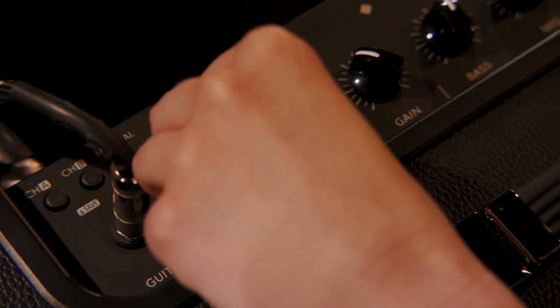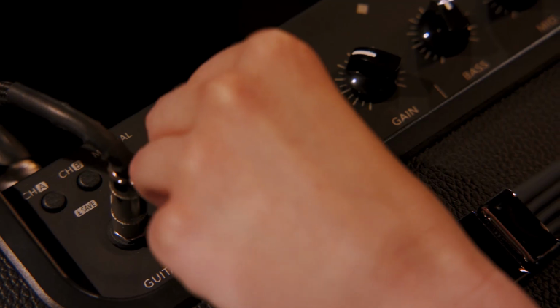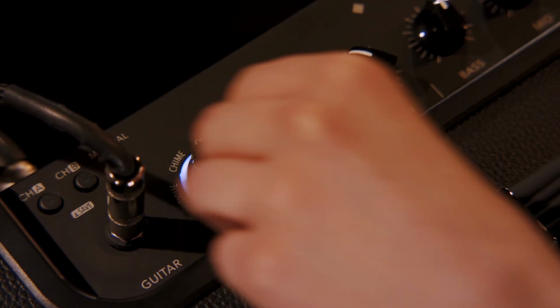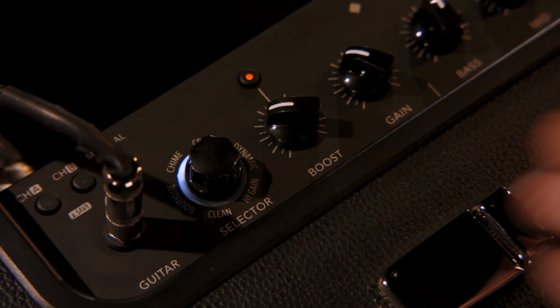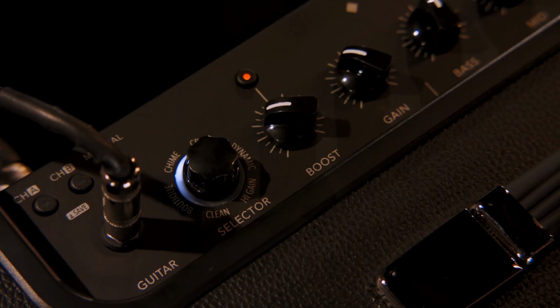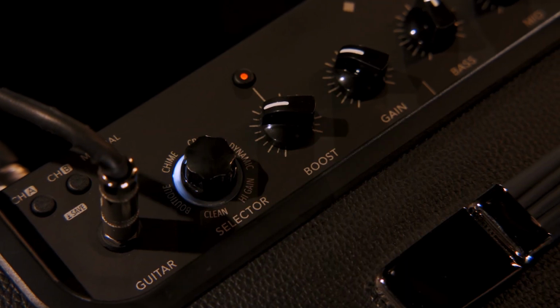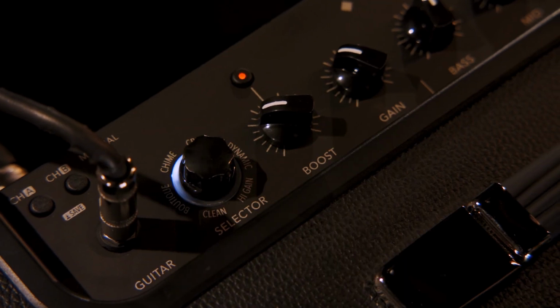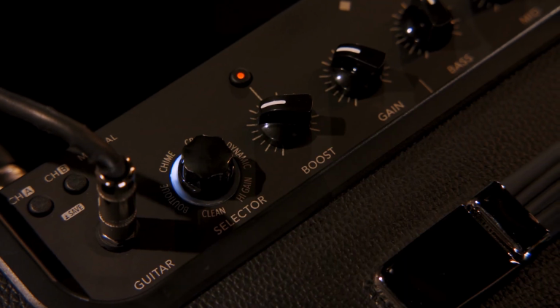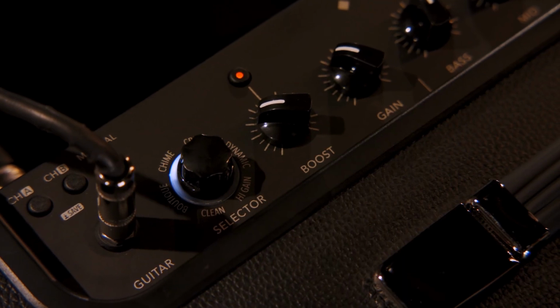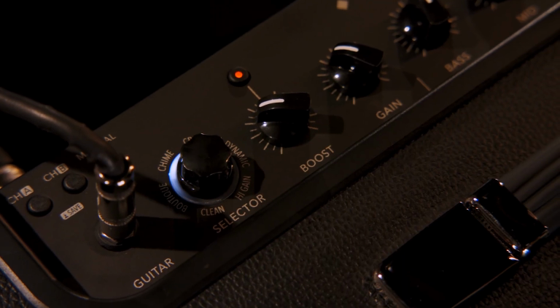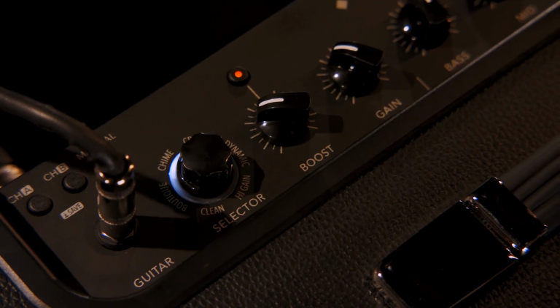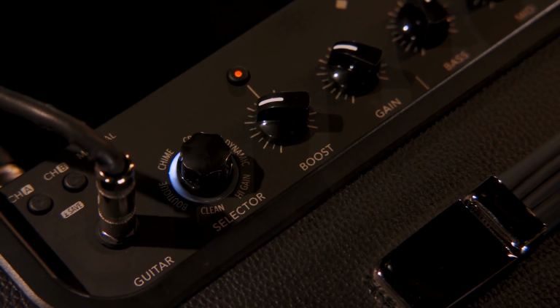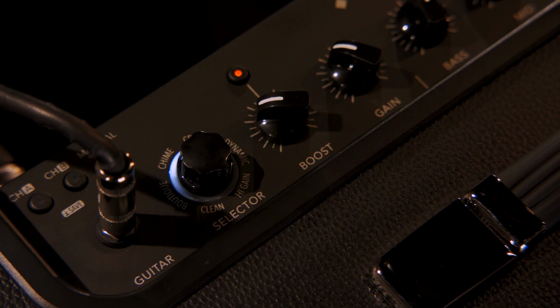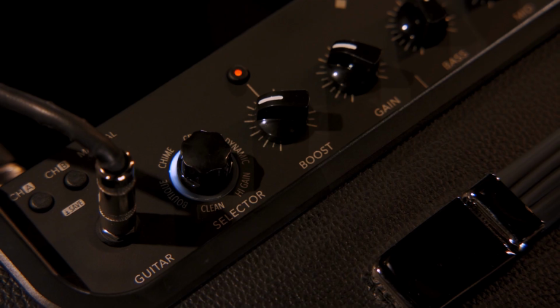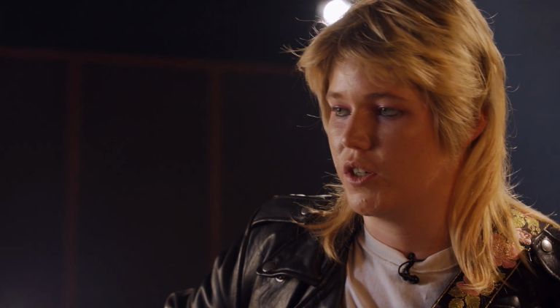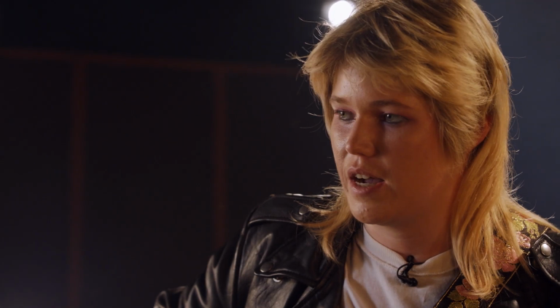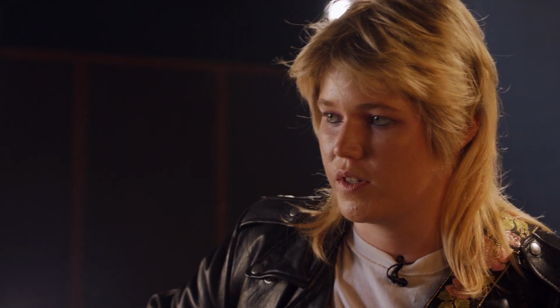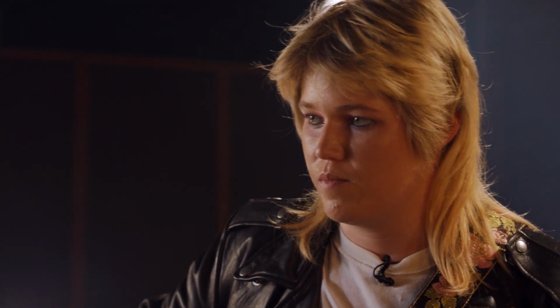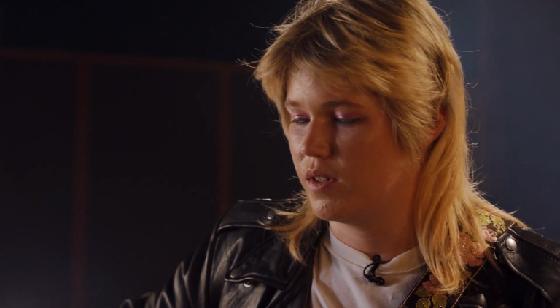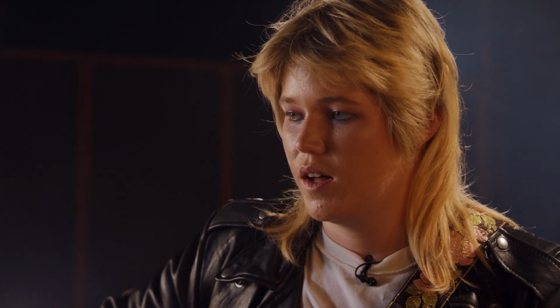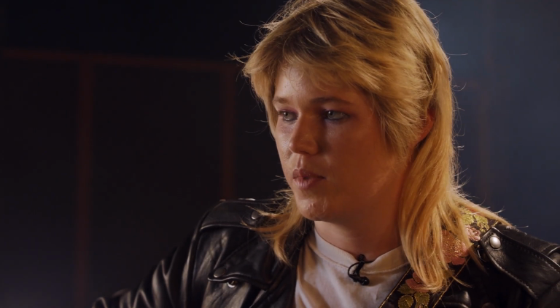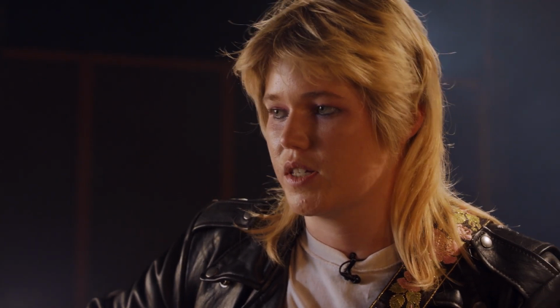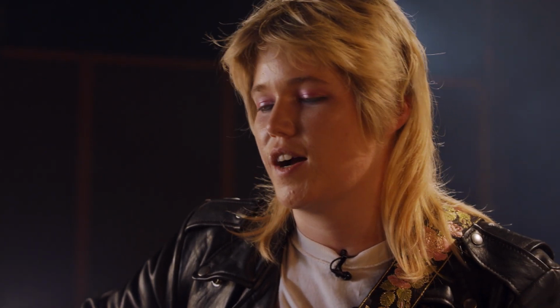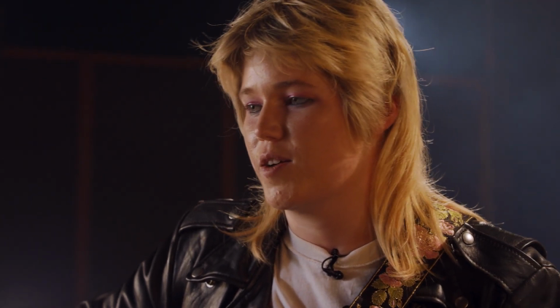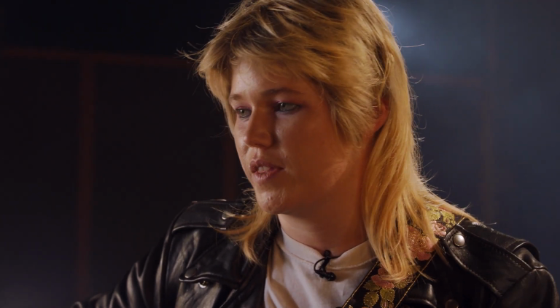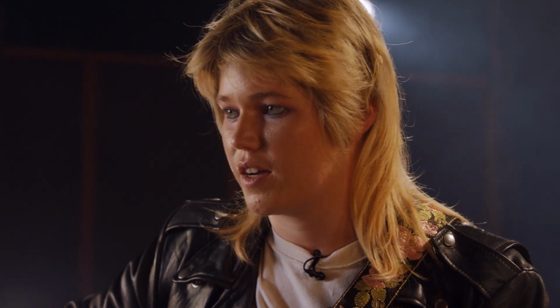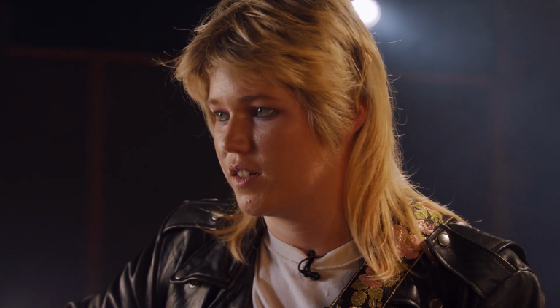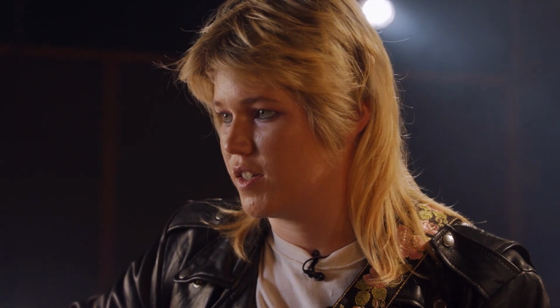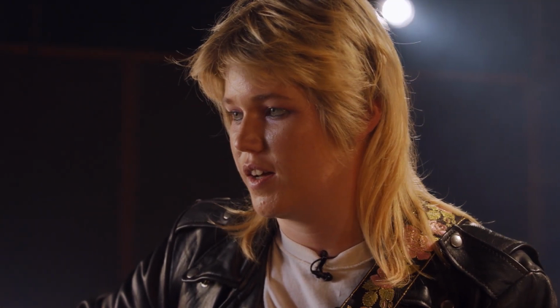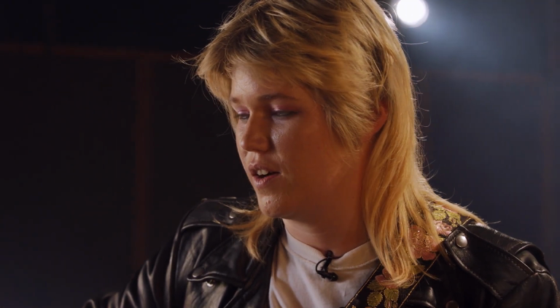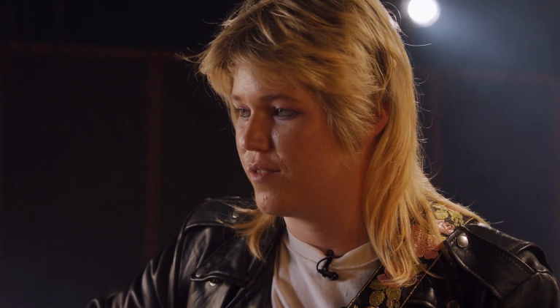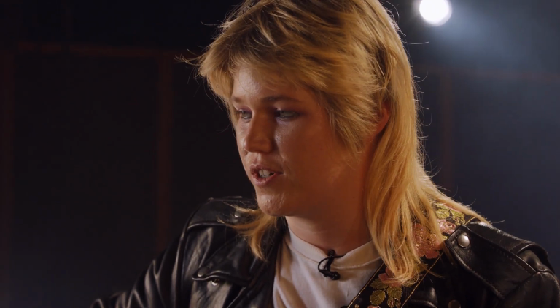The next amp setting on the Catalyst is called Chime. I'm going to try out some parts that are higher up on the neck to see how that feels.